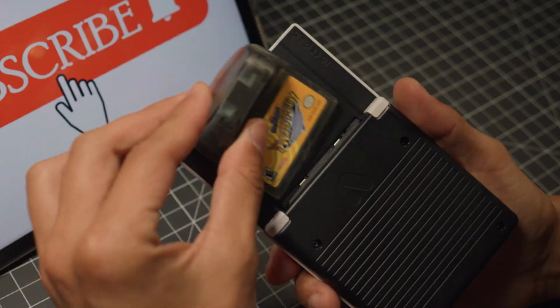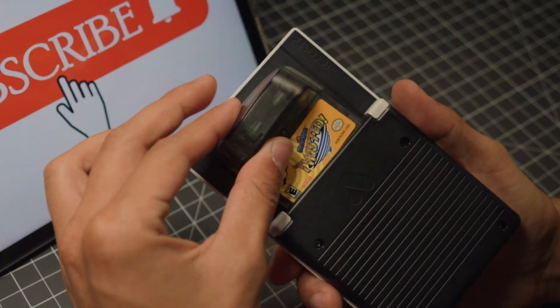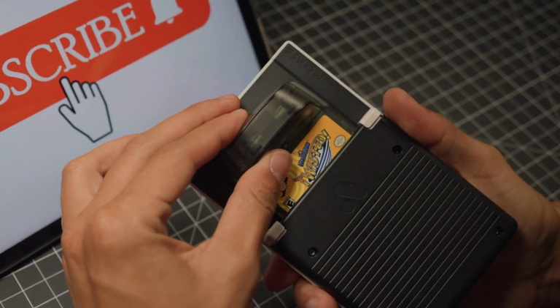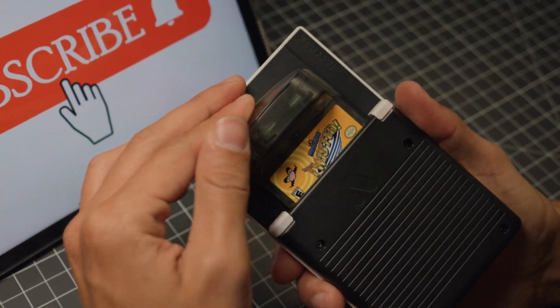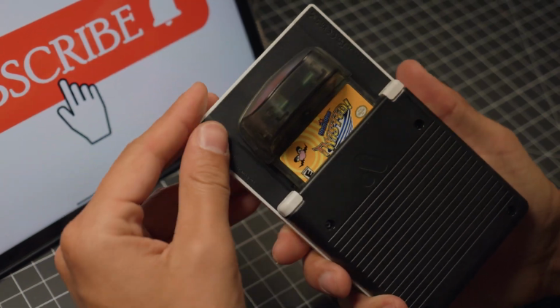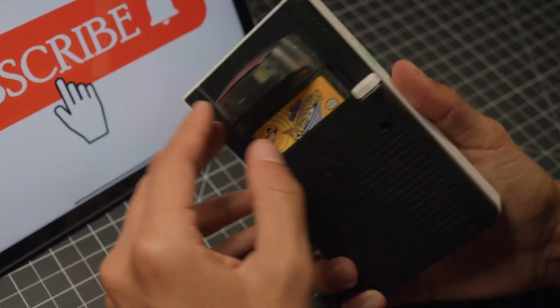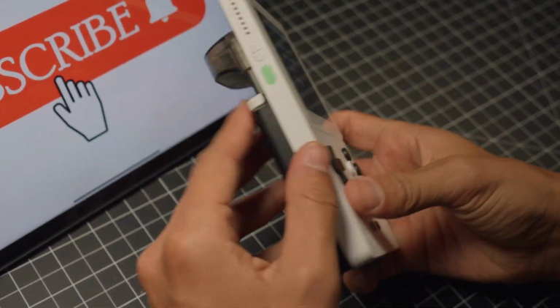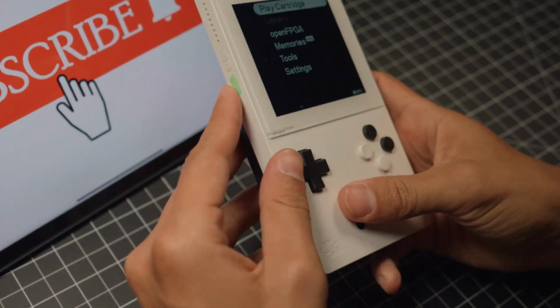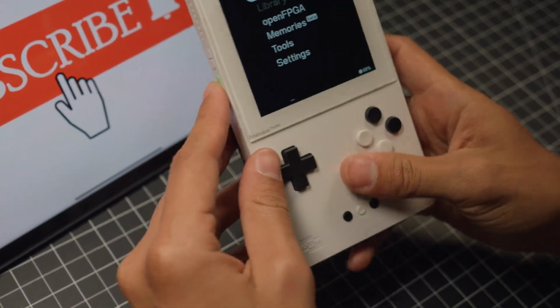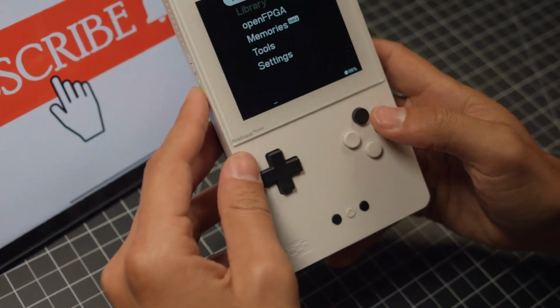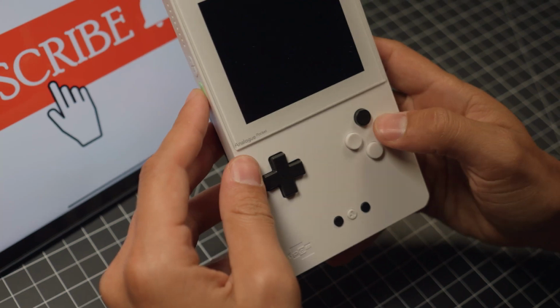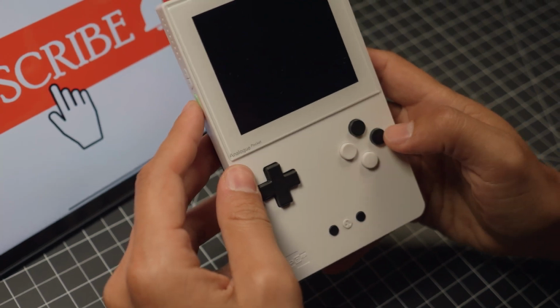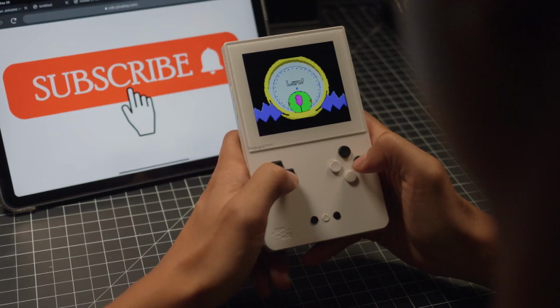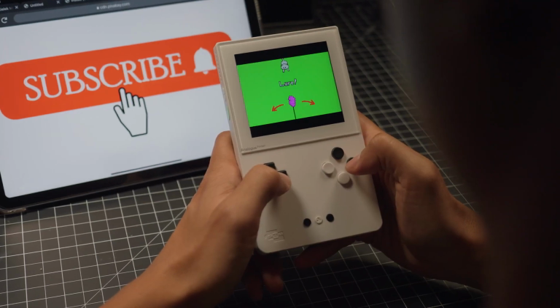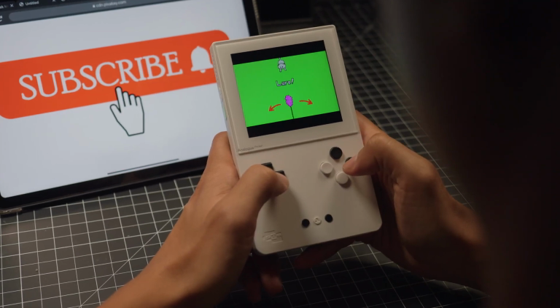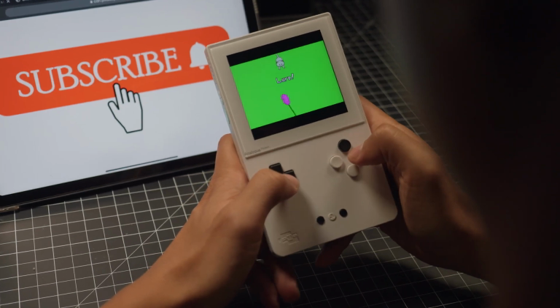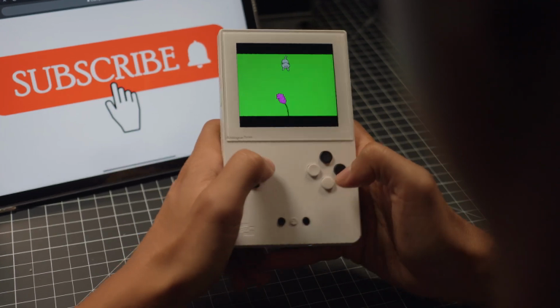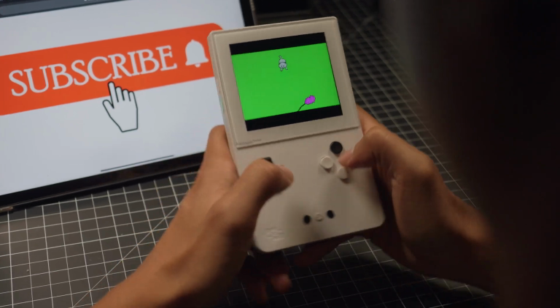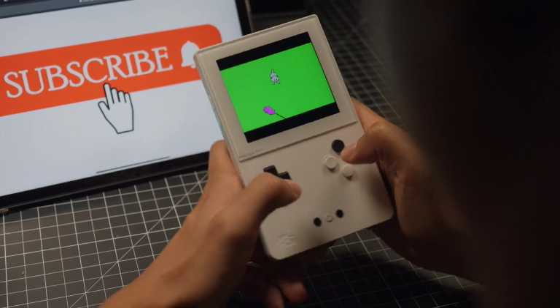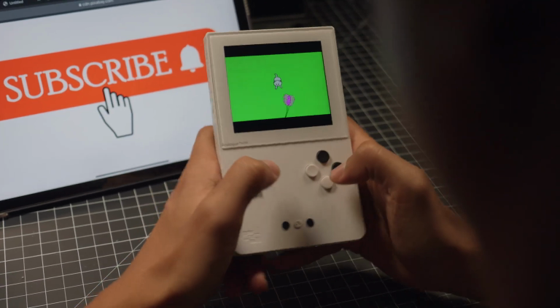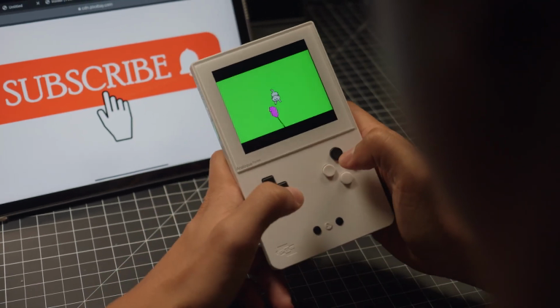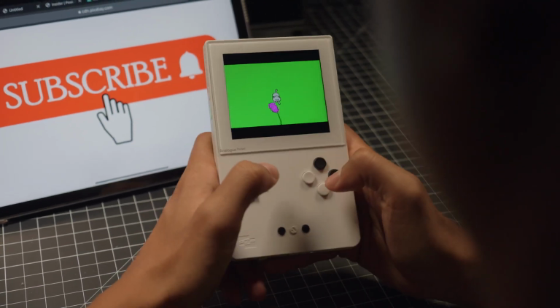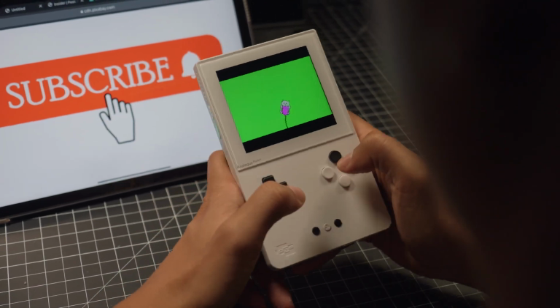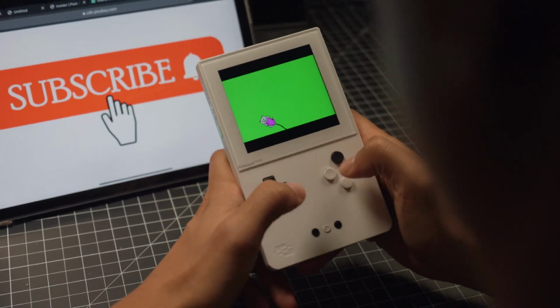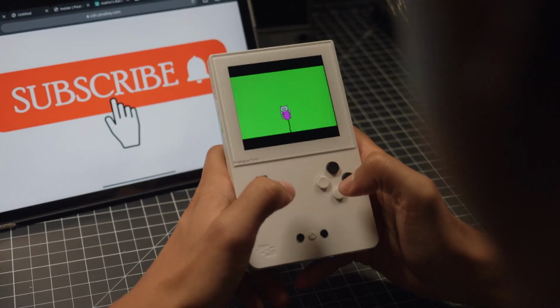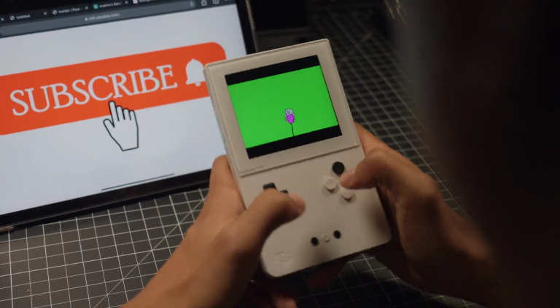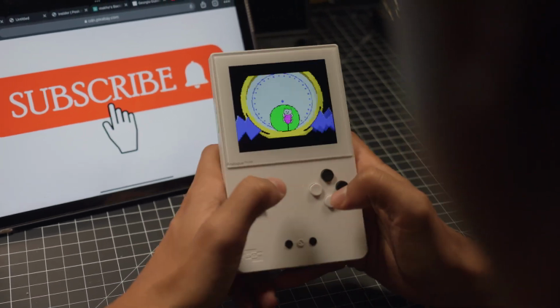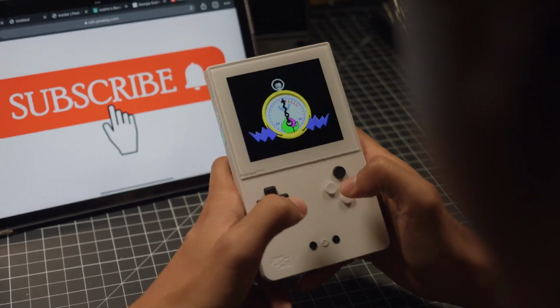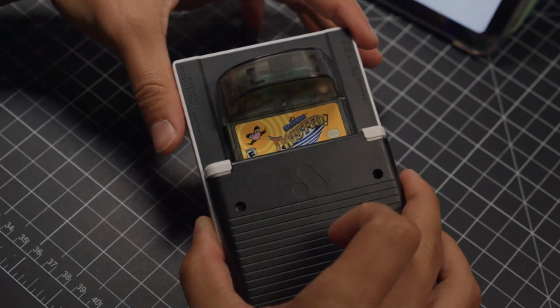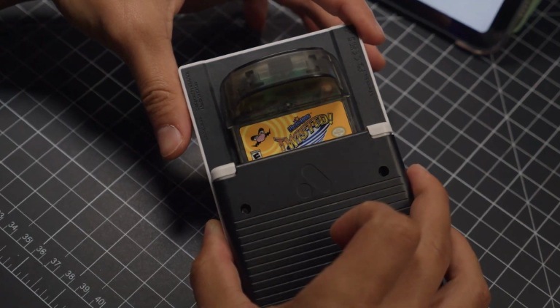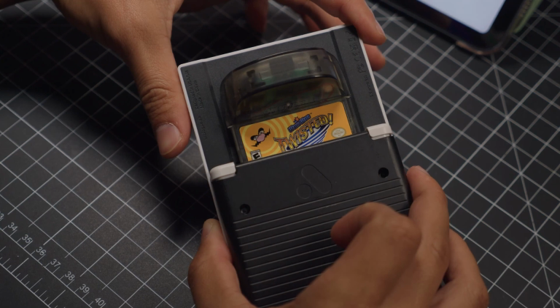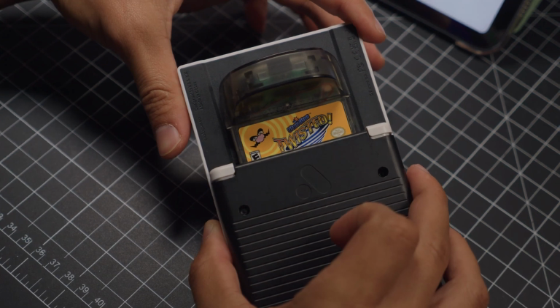Thanks for watching, guys. I'm glad we could get this copy of WarioWare back to being as obnoxious as possible, like Nintendo intended. Y'all have a good one and I'll see you in the next video. Peace.